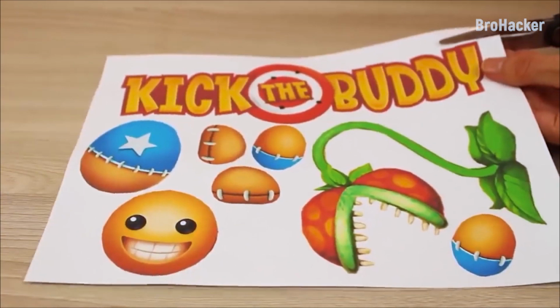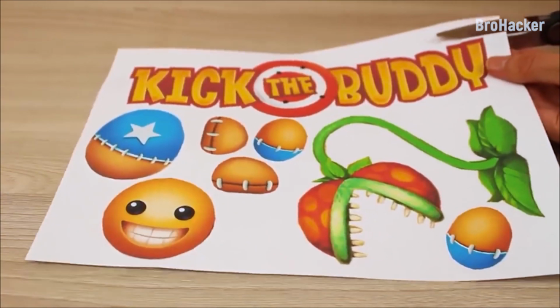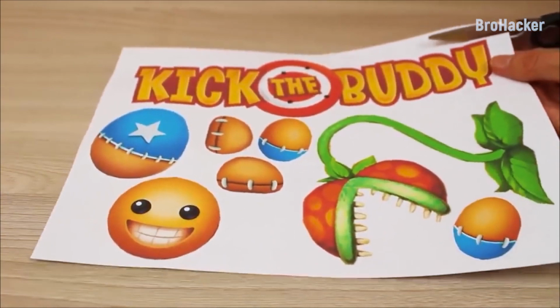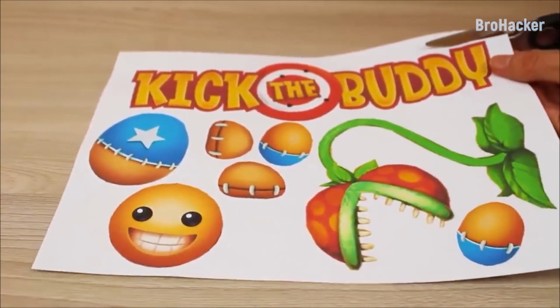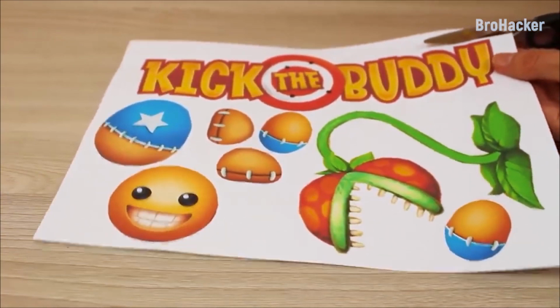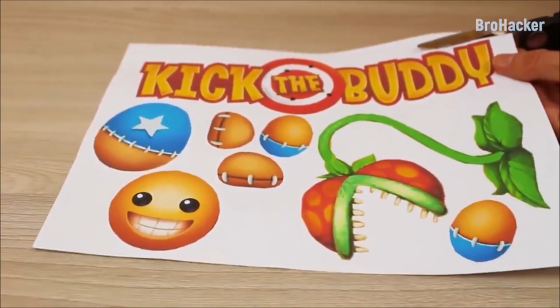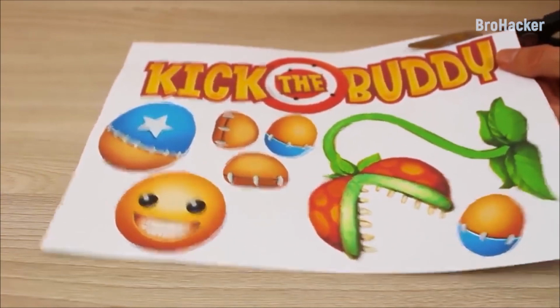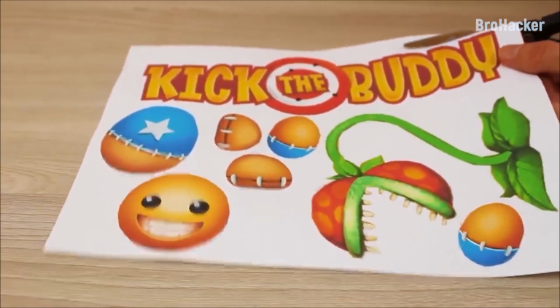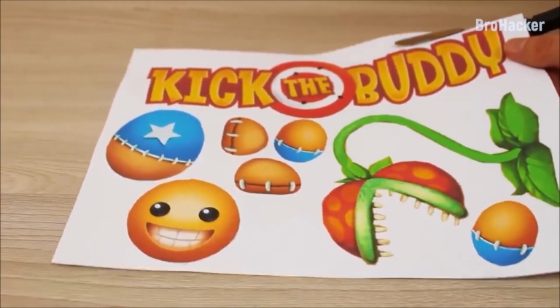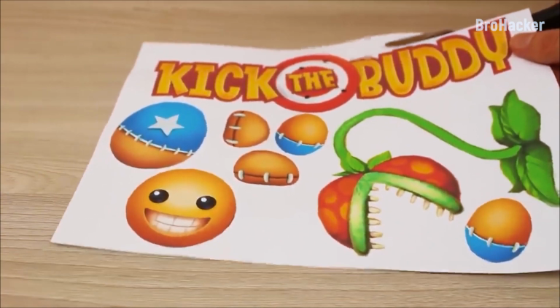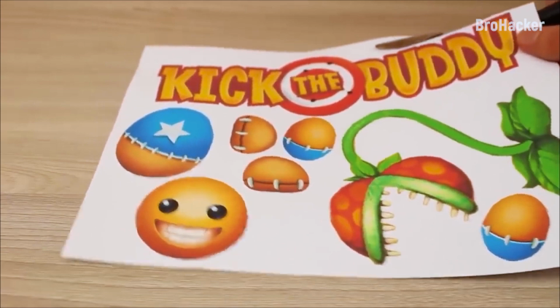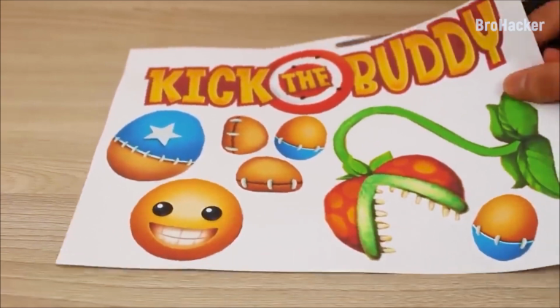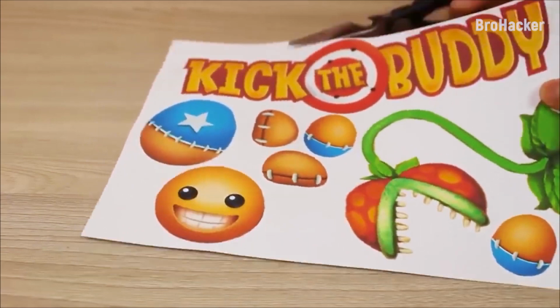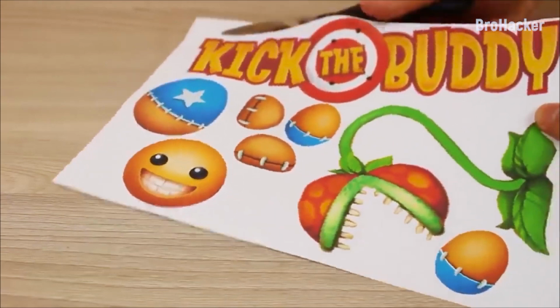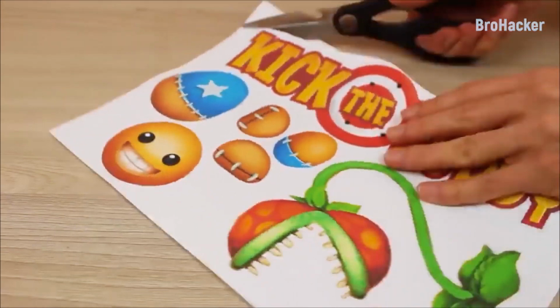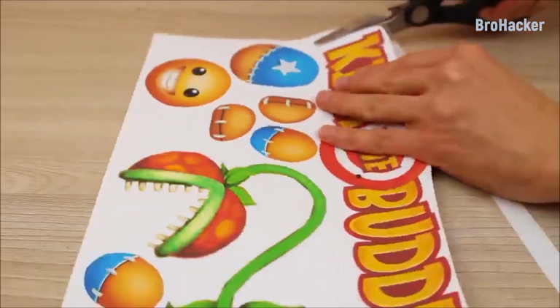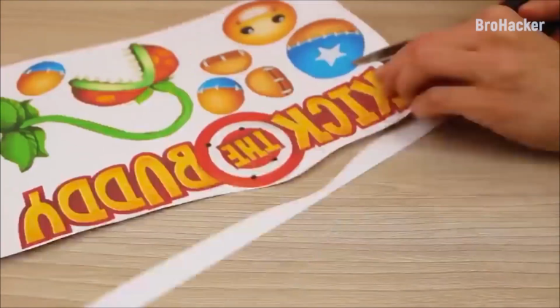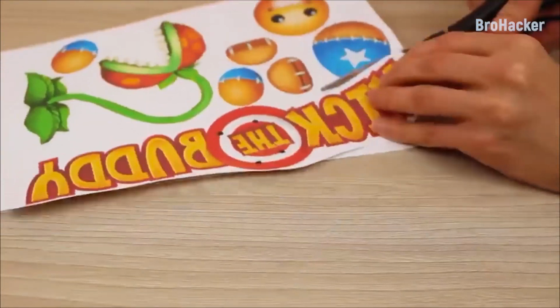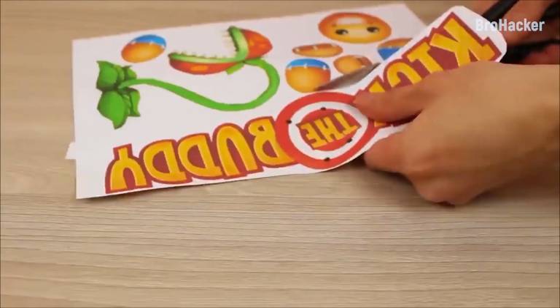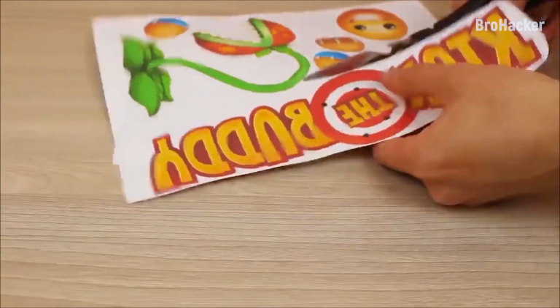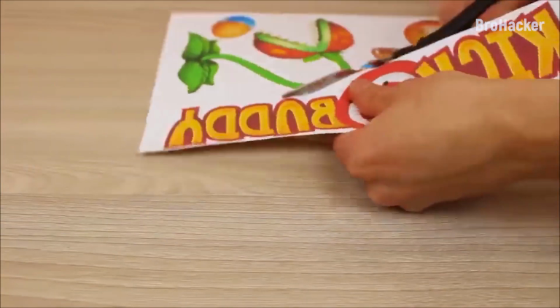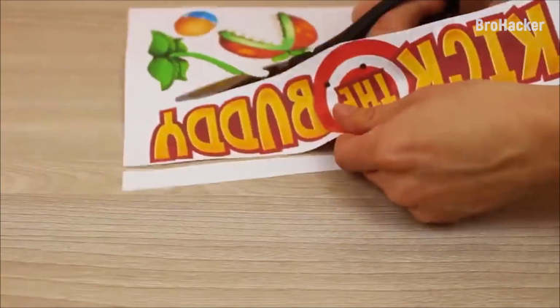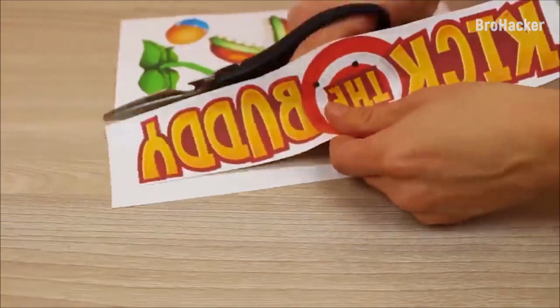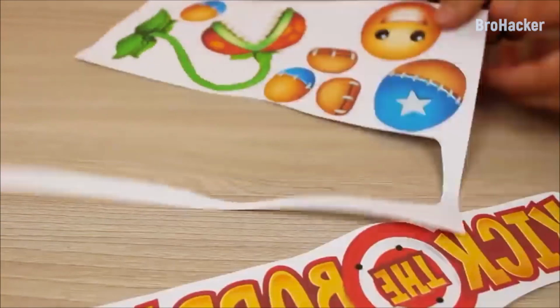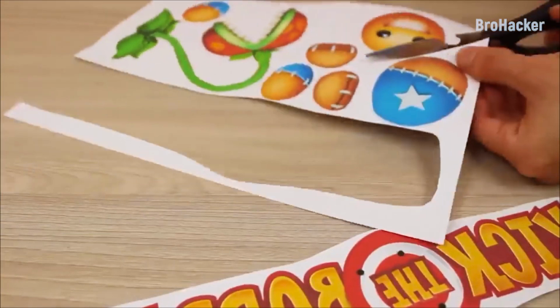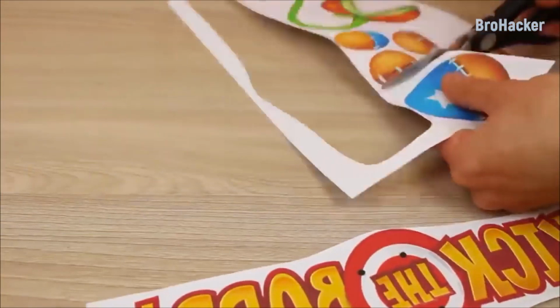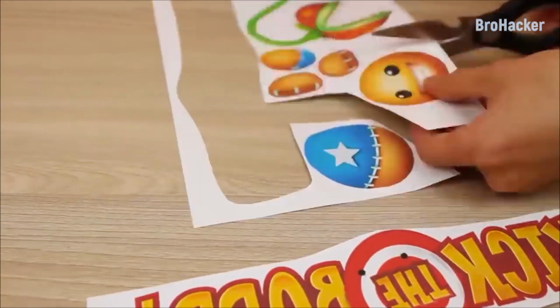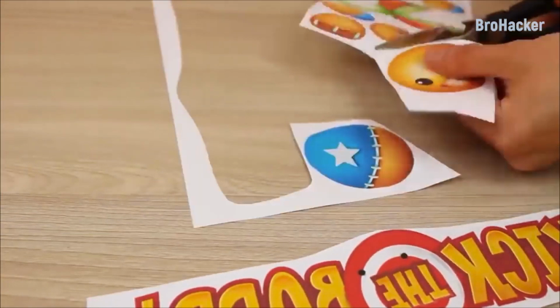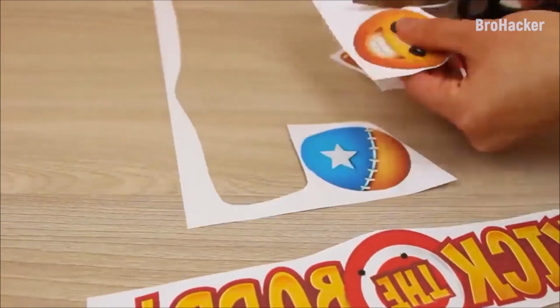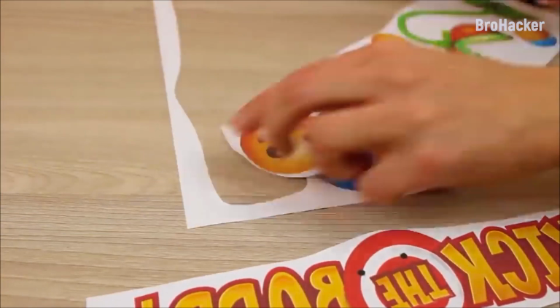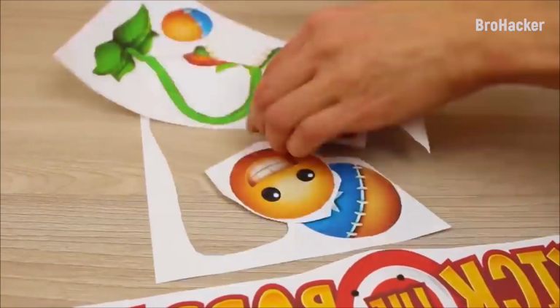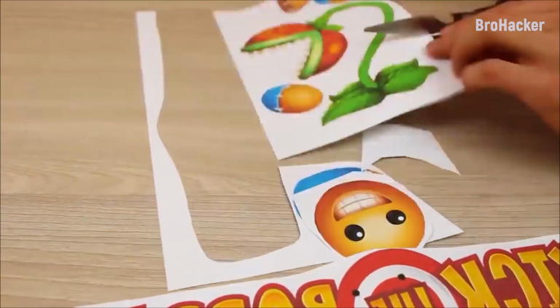Cut me out of here! Prick, prick, prick! Choppity, choppity, chop, chop!